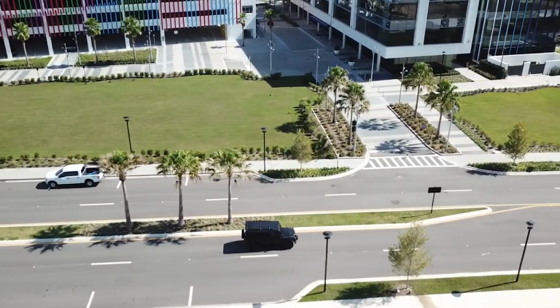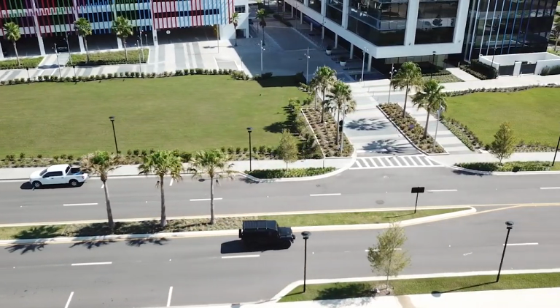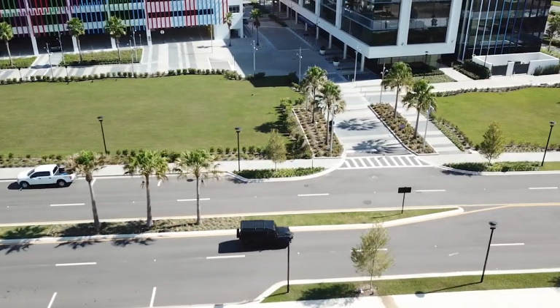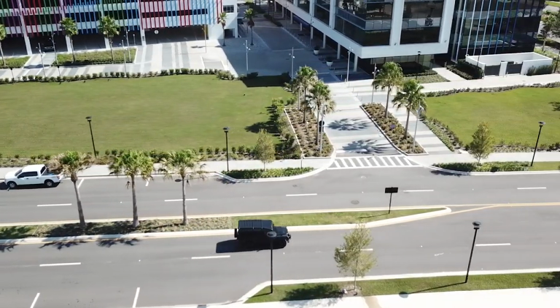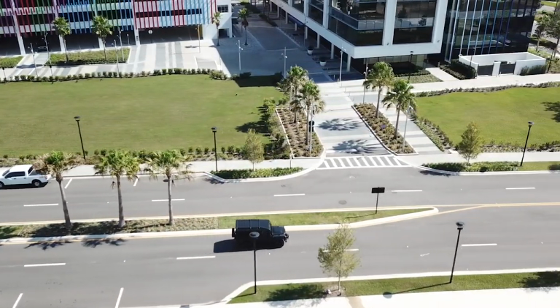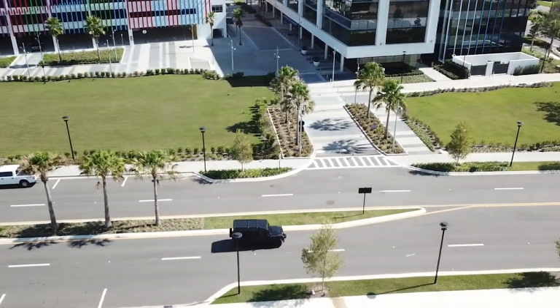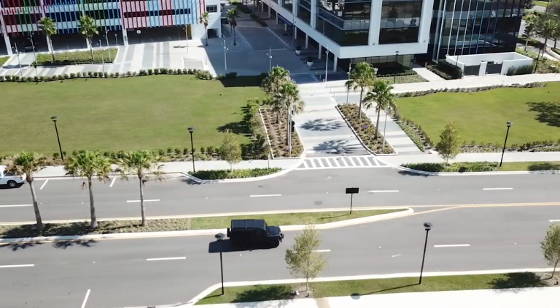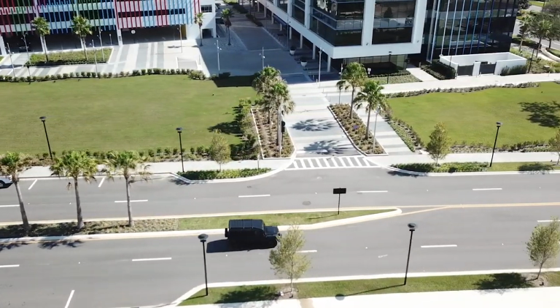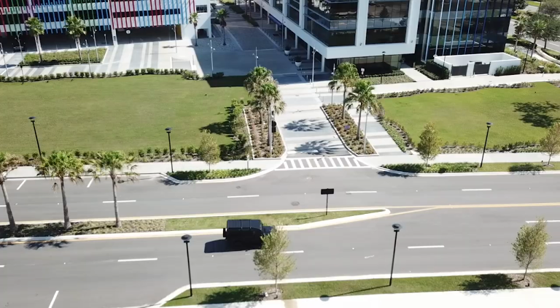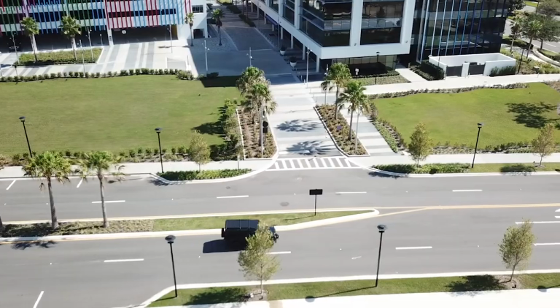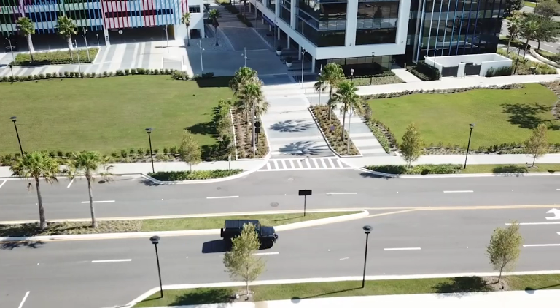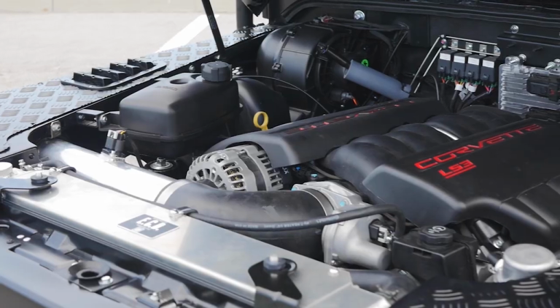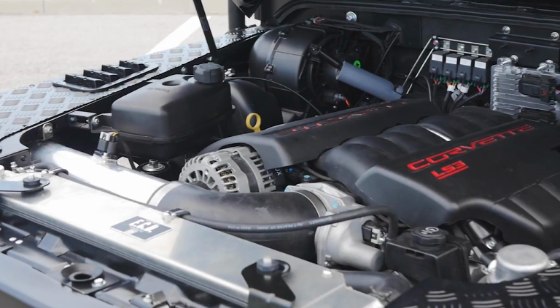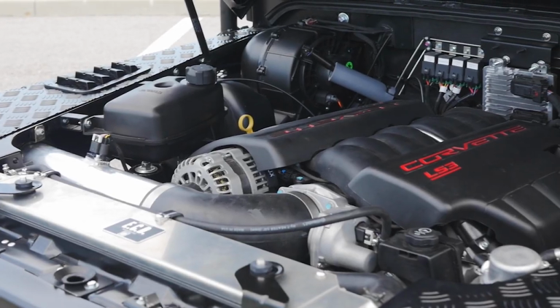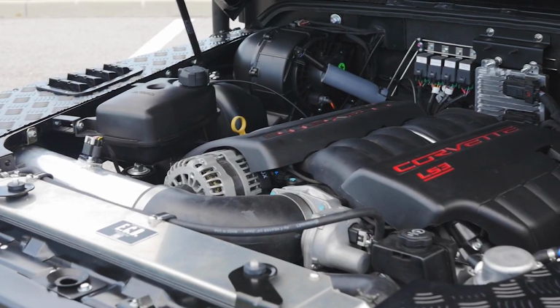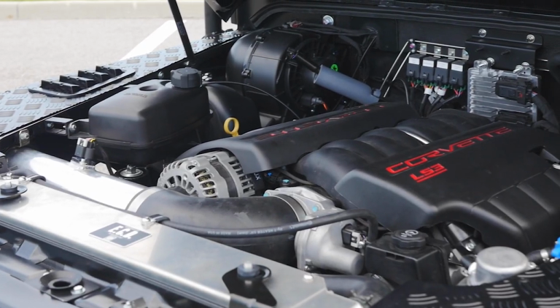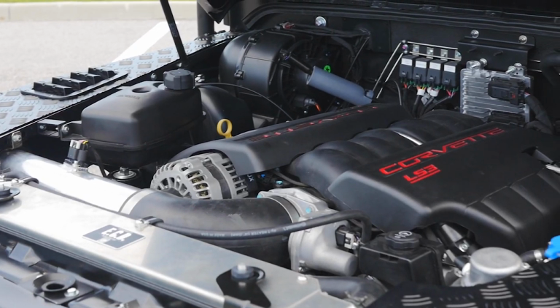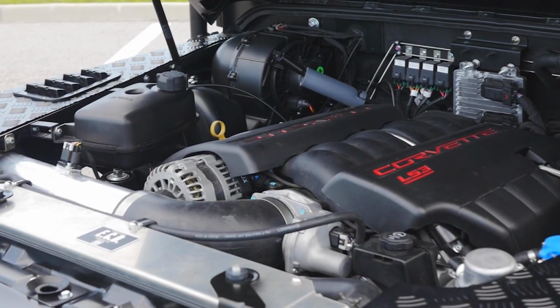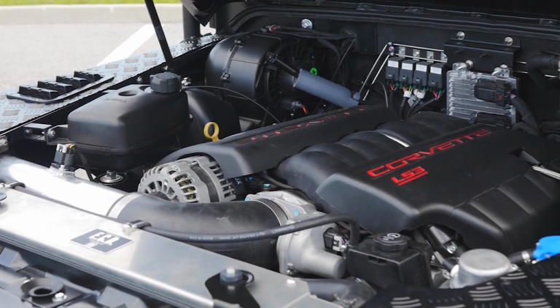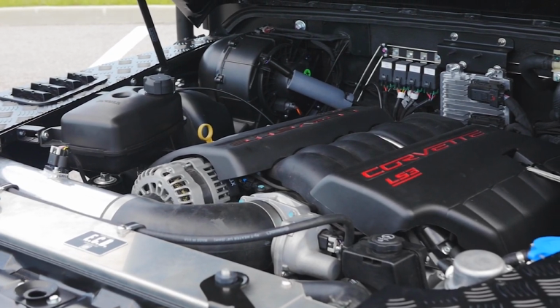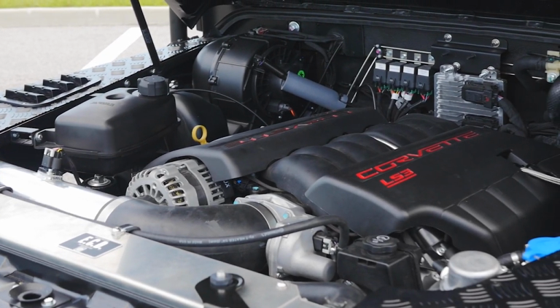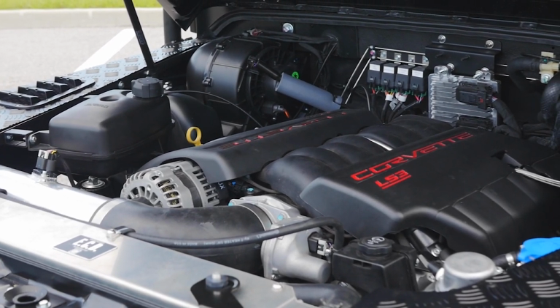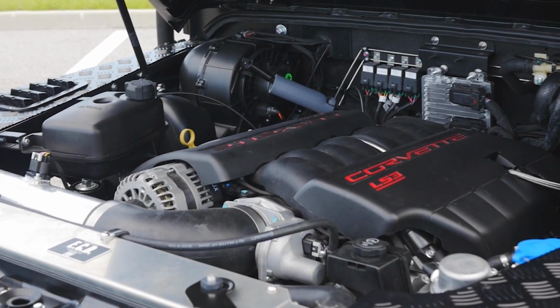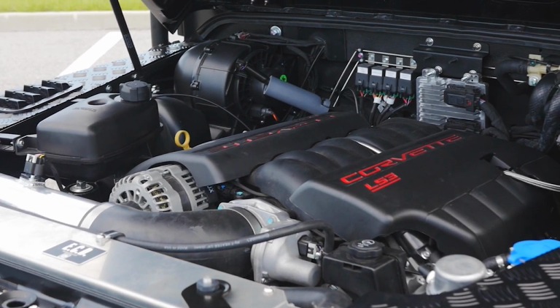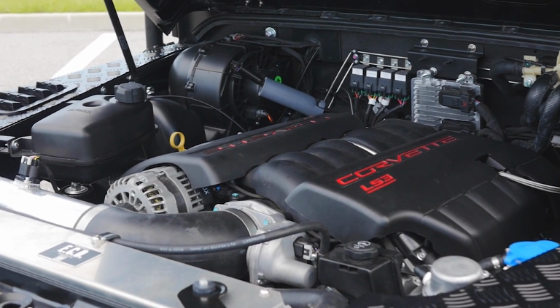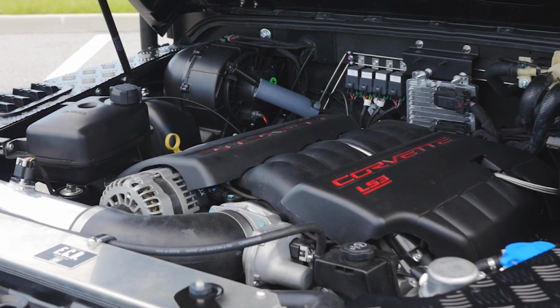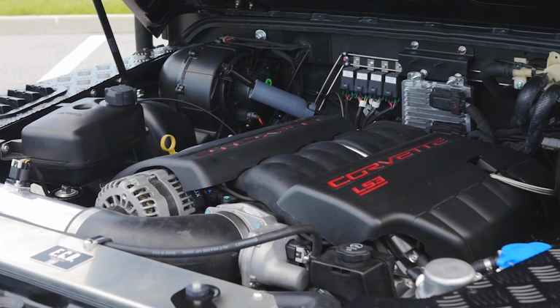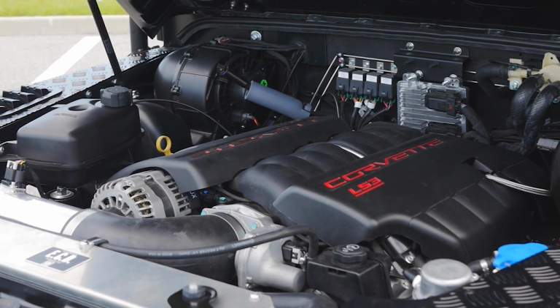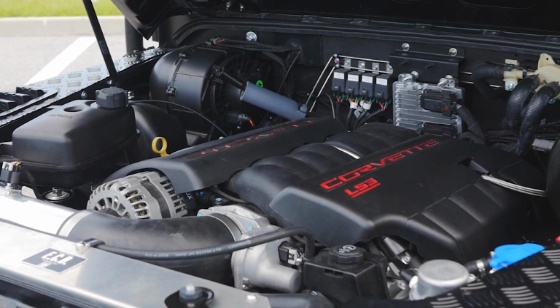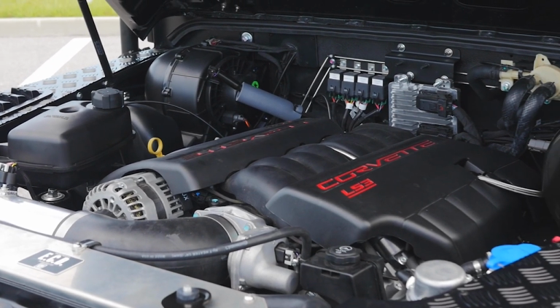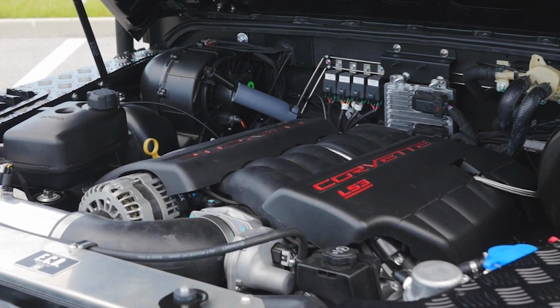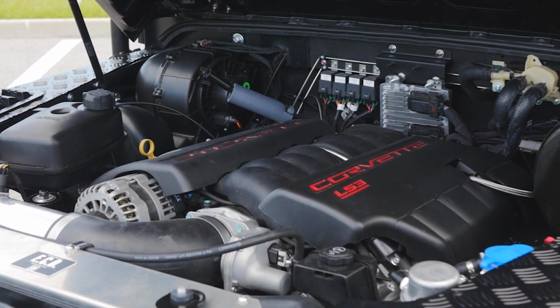Gracie is powered by our 430hp LS3 engine with 6-speed automatic transmission.